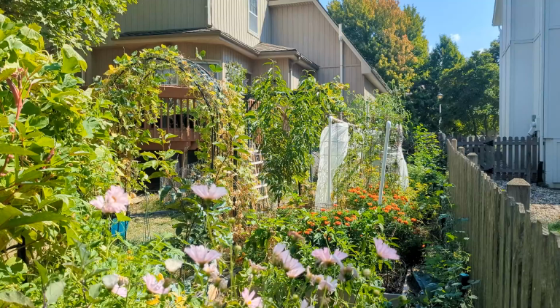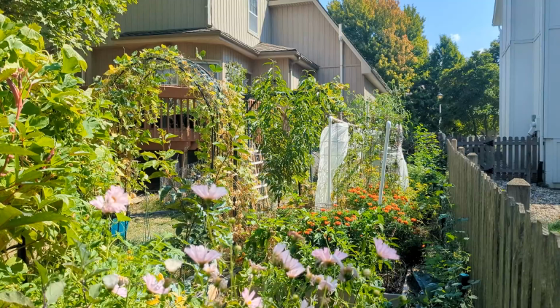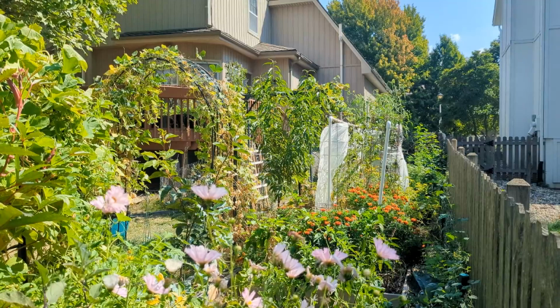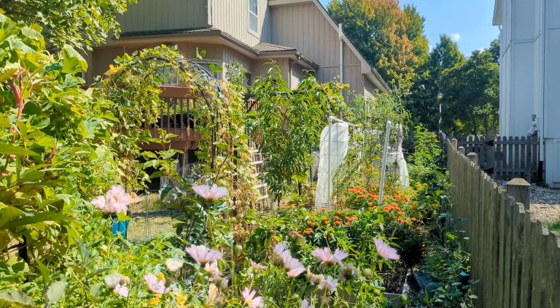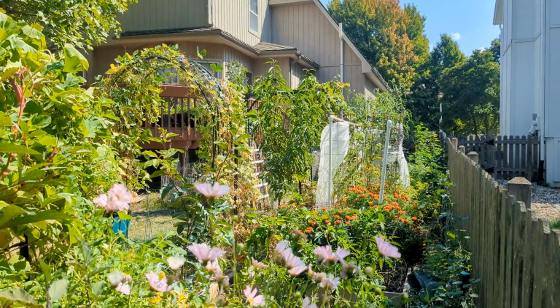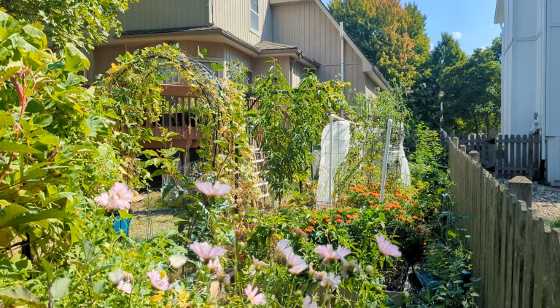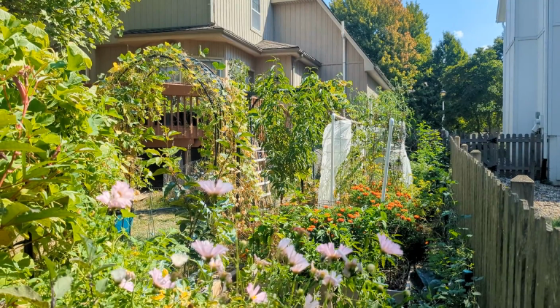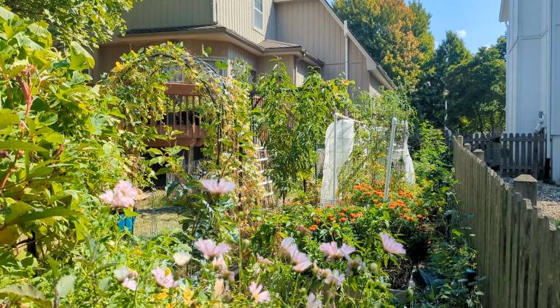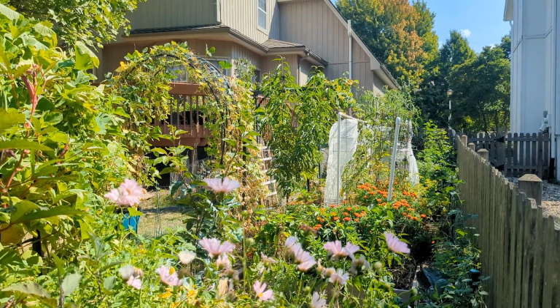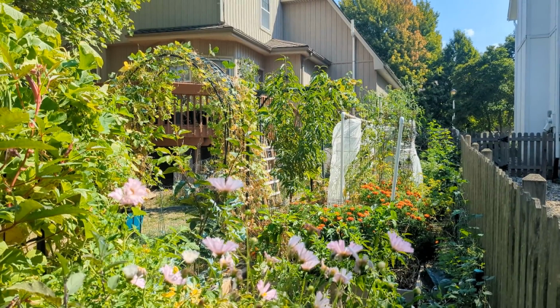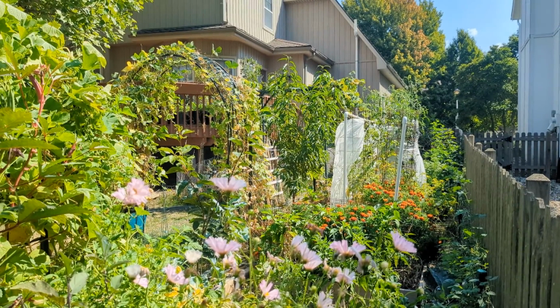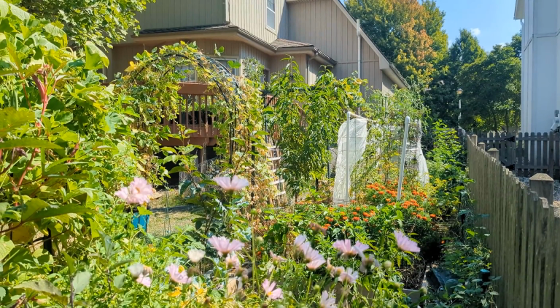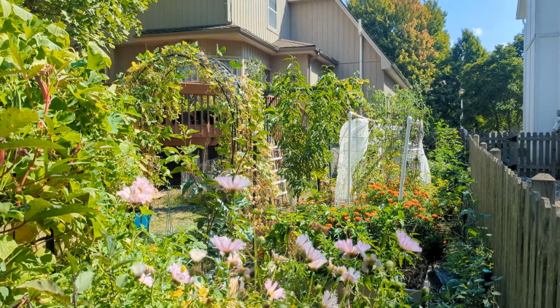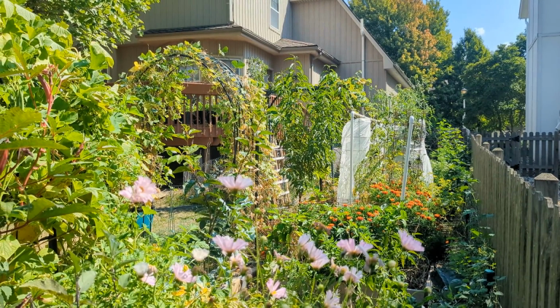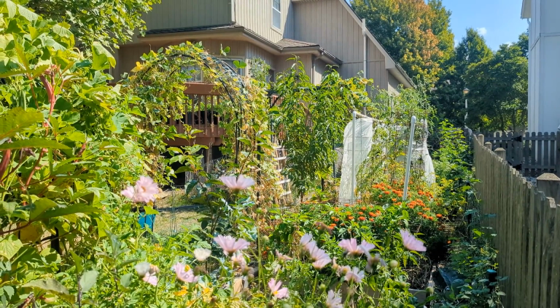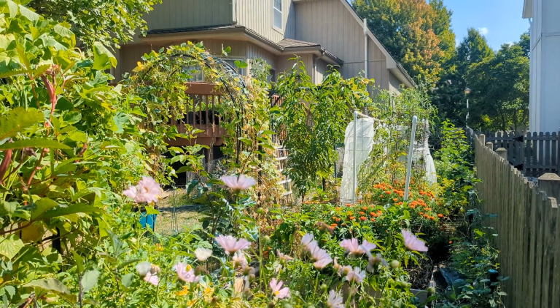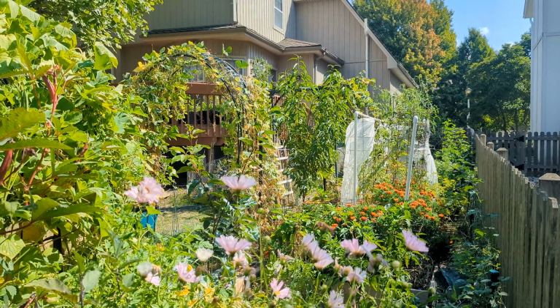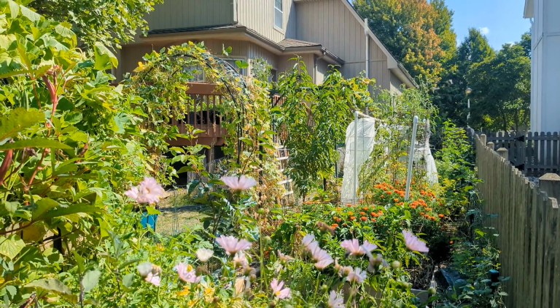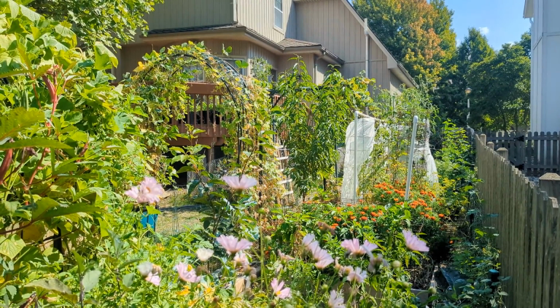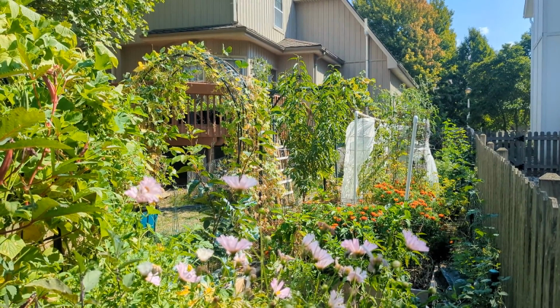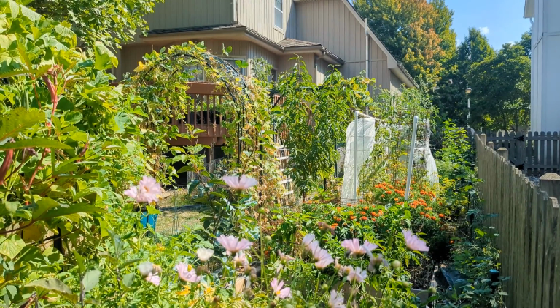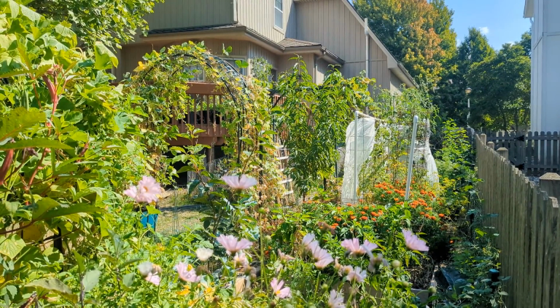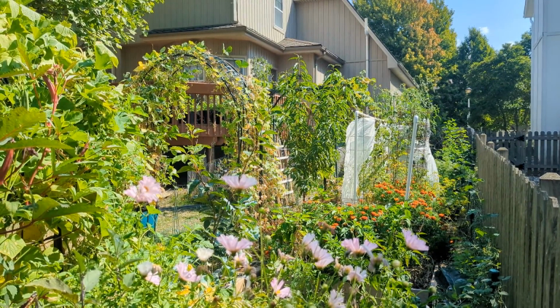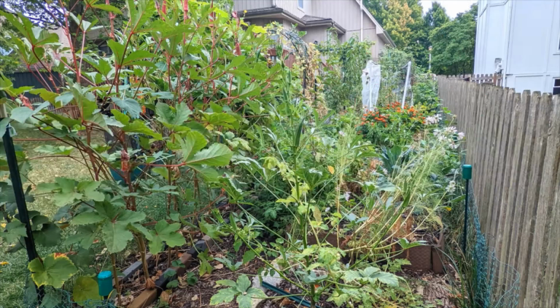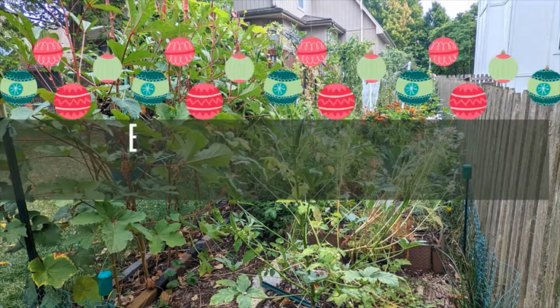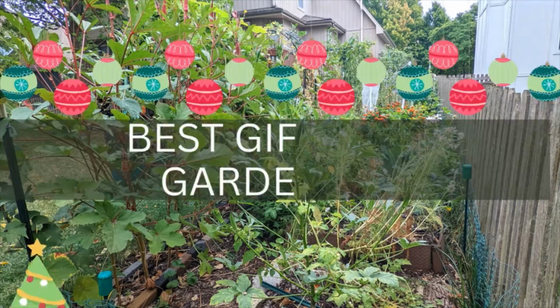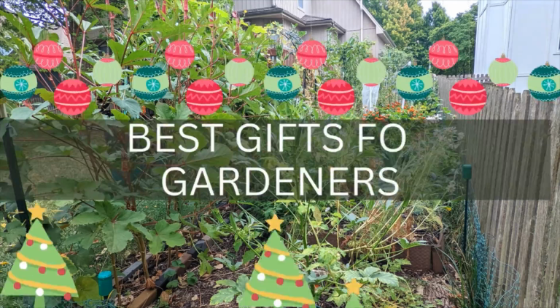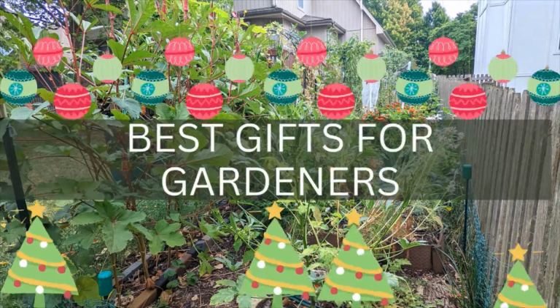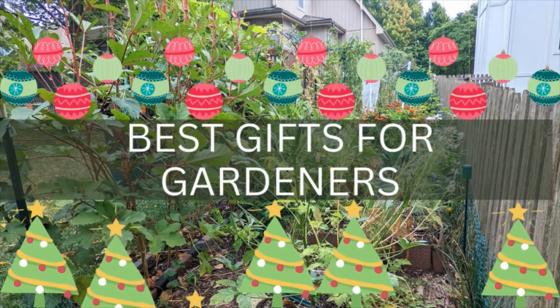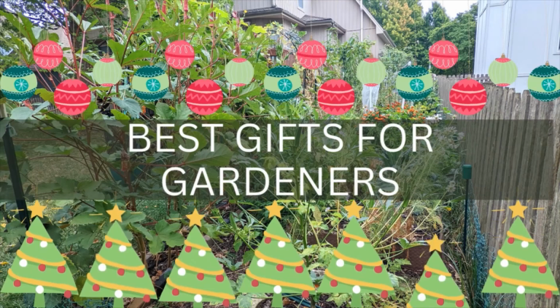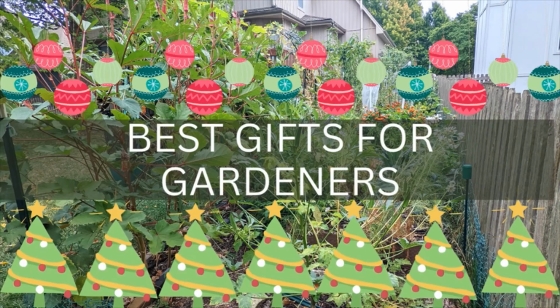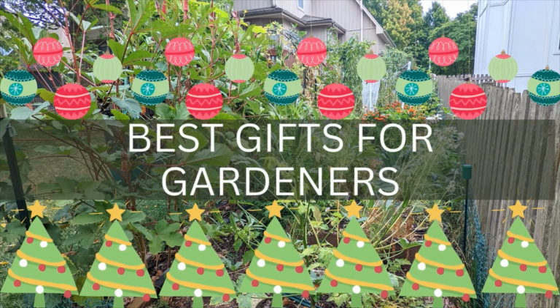Hi everyone, we are listing five gifts that your gardener family member or friend would love.